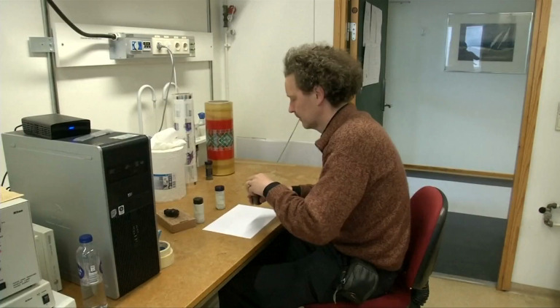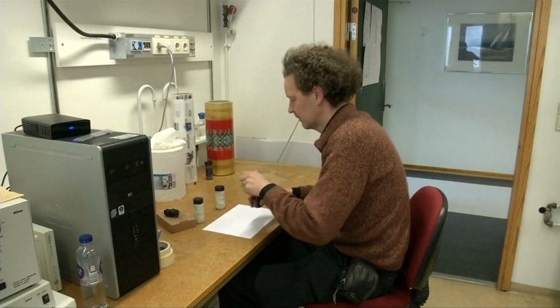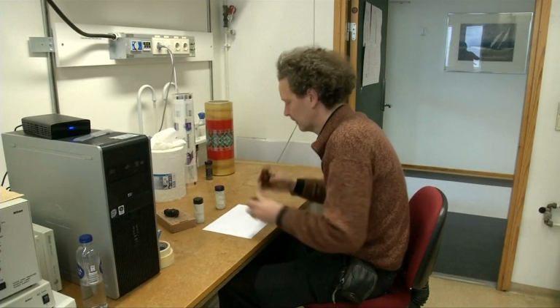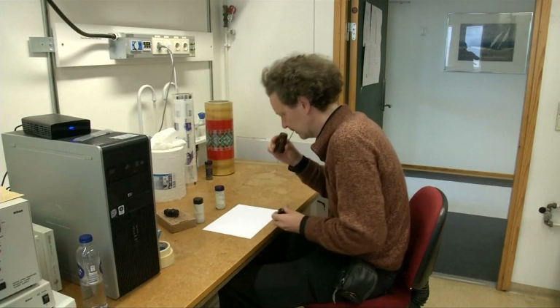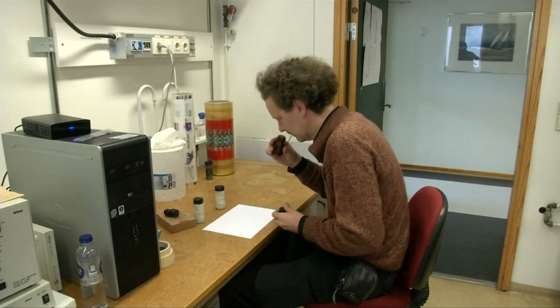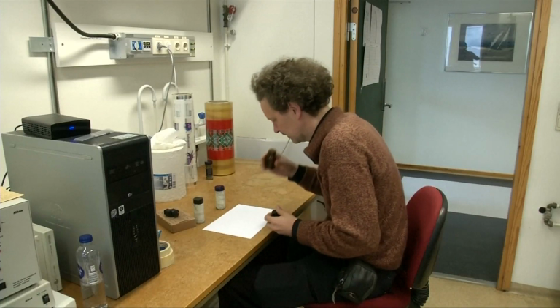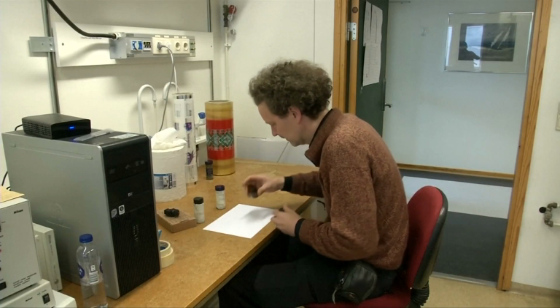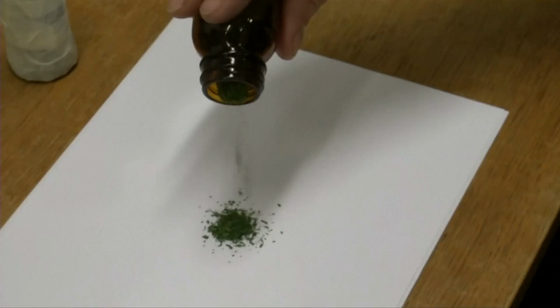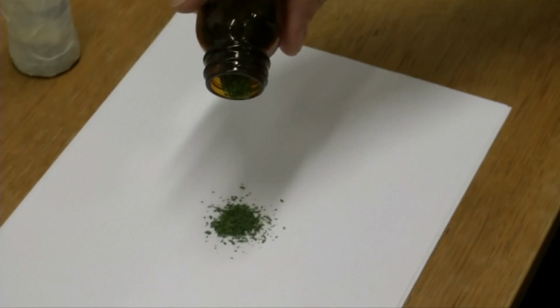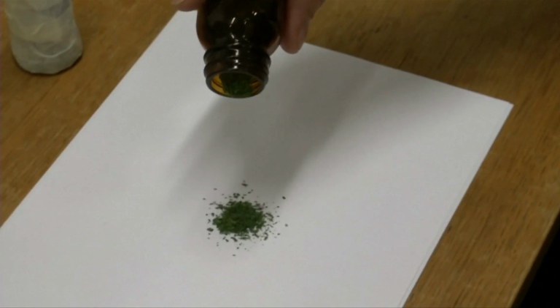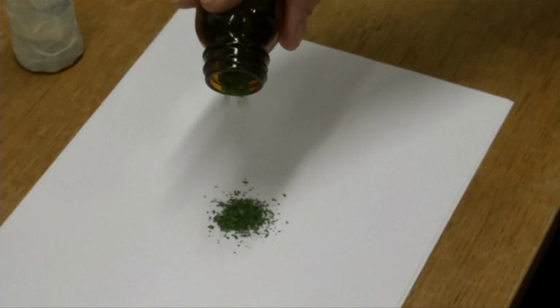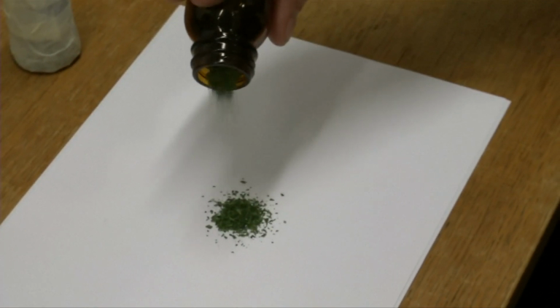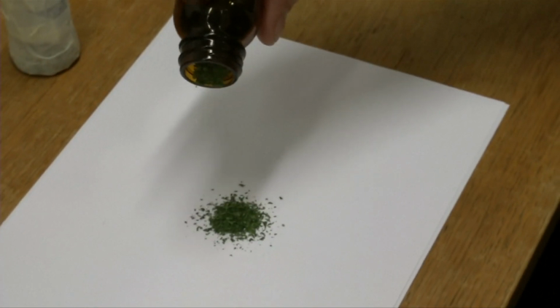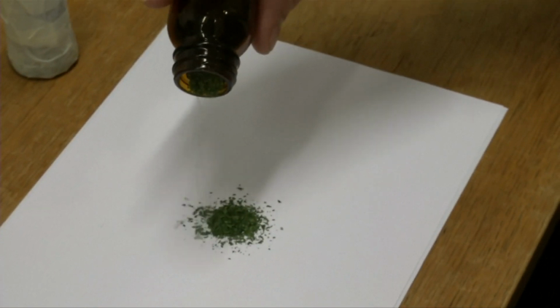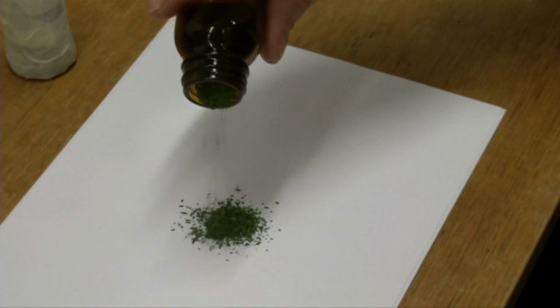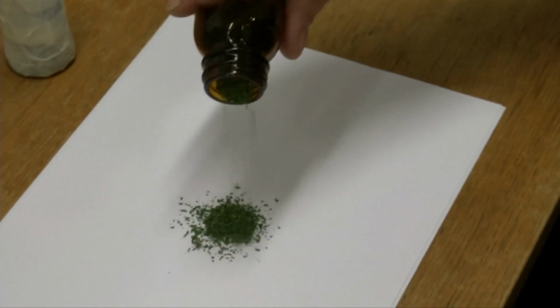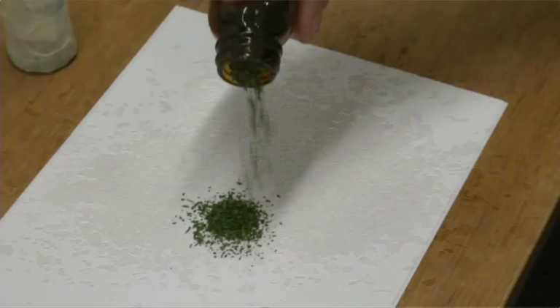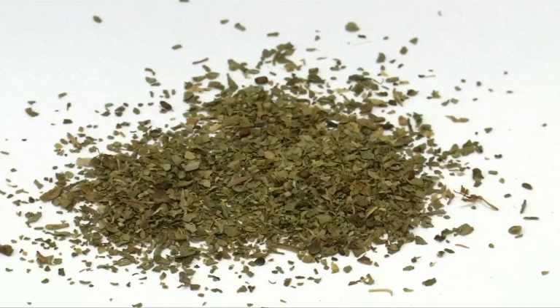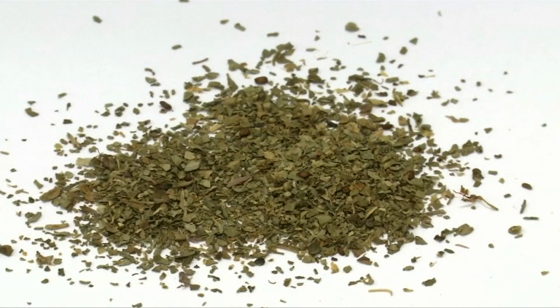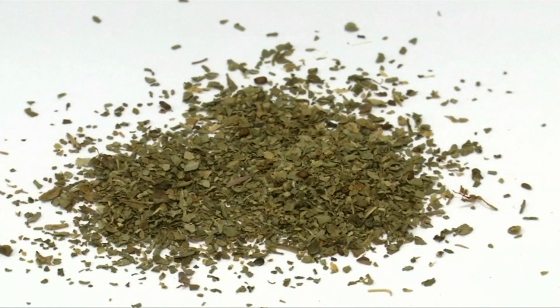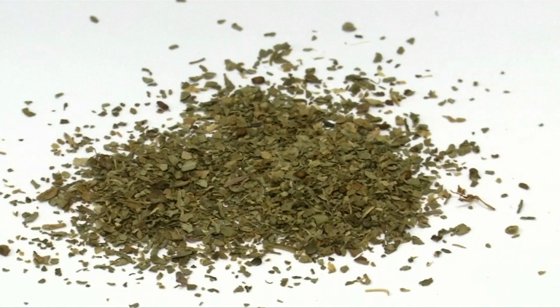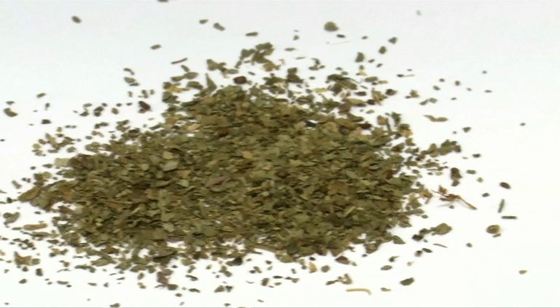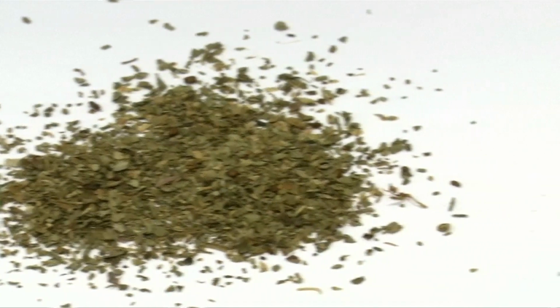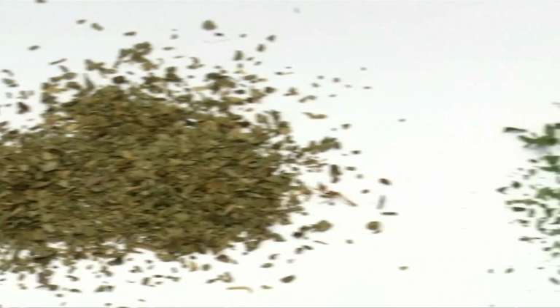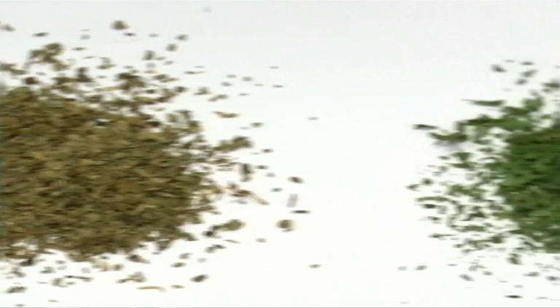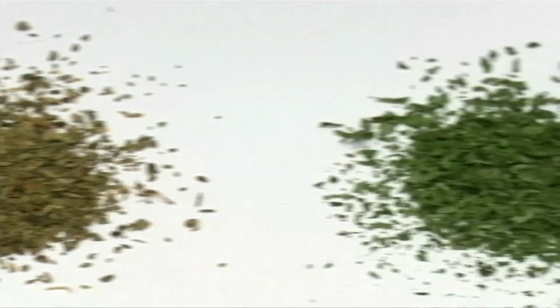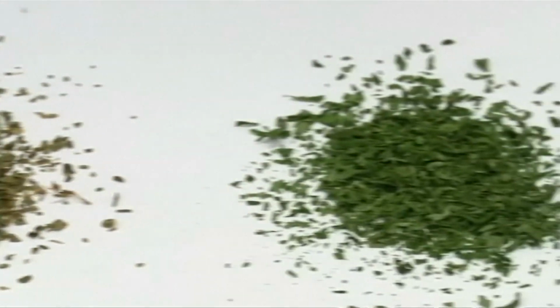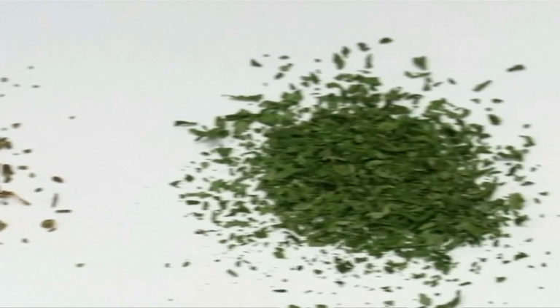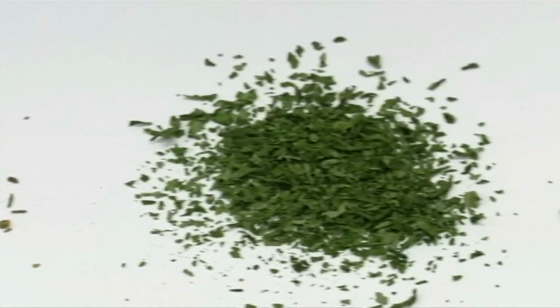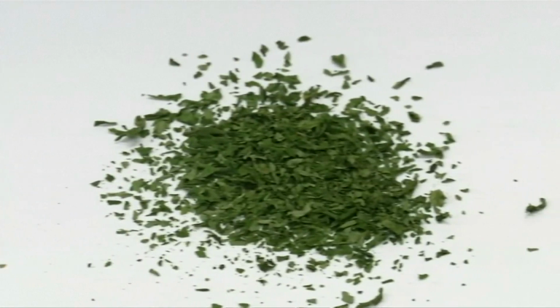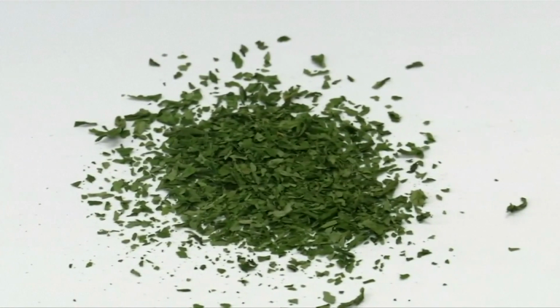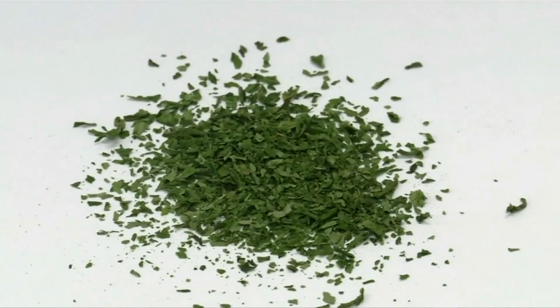The technique halves the drying time, cutting commercial costs. The team plan to test their technique on dill and oregano.